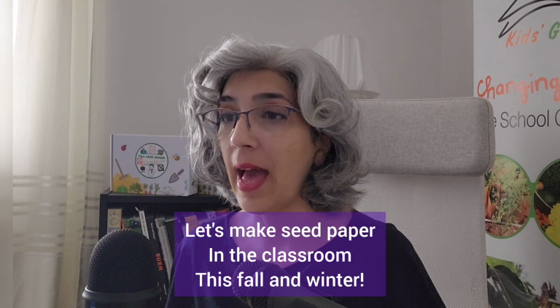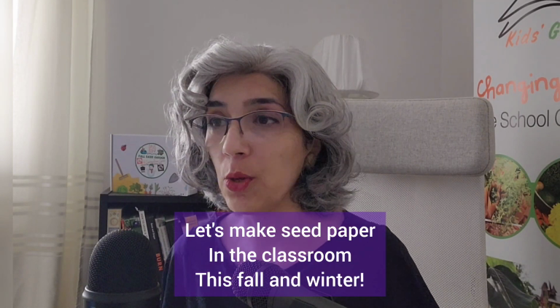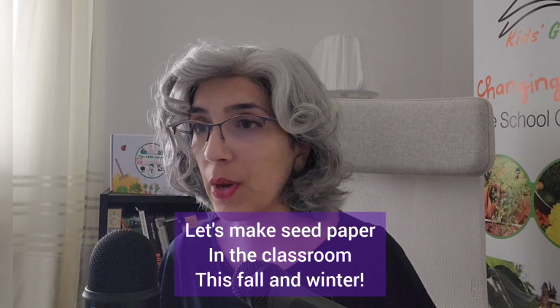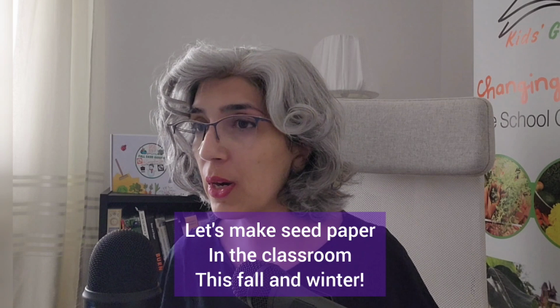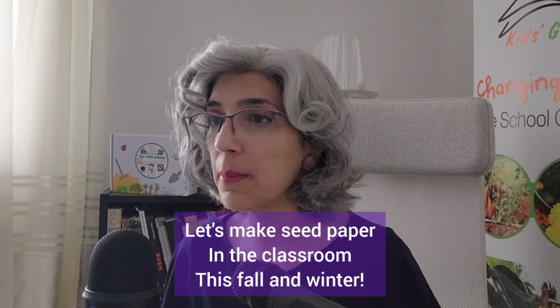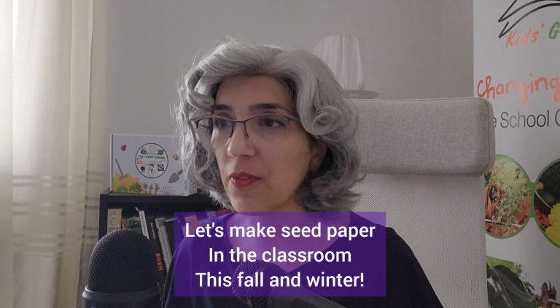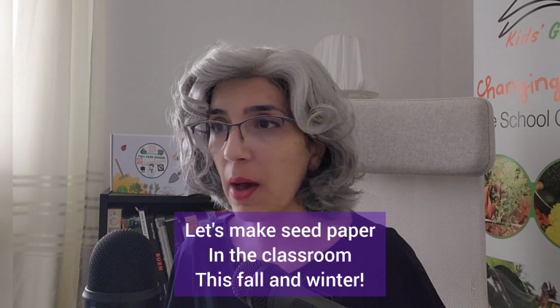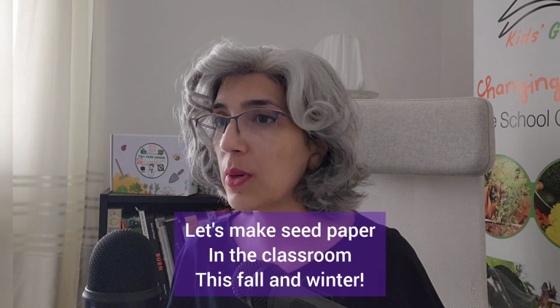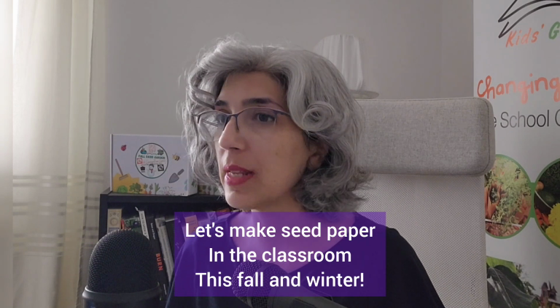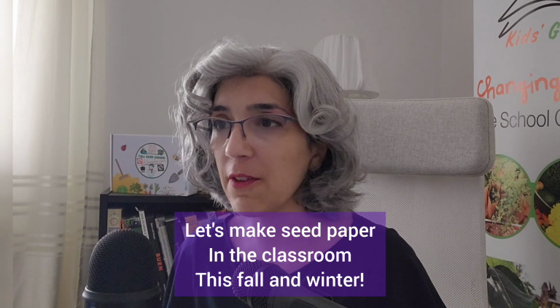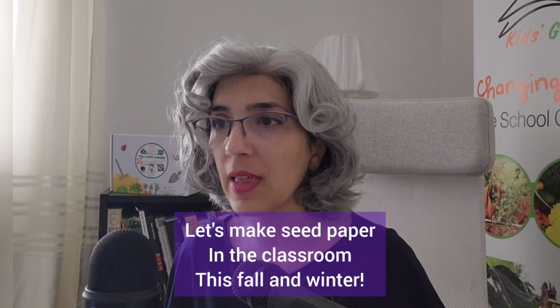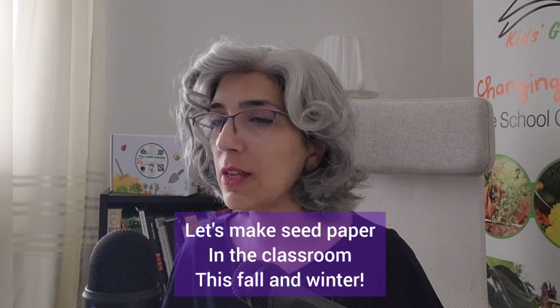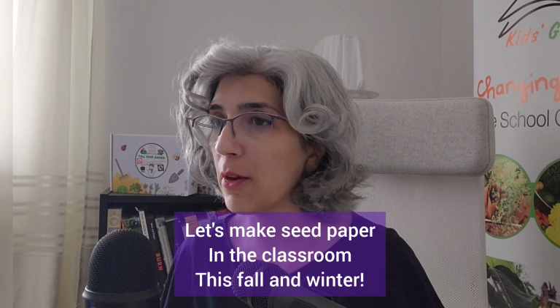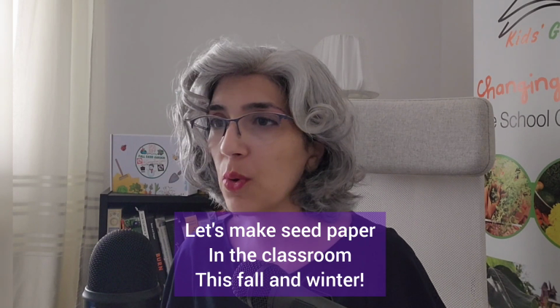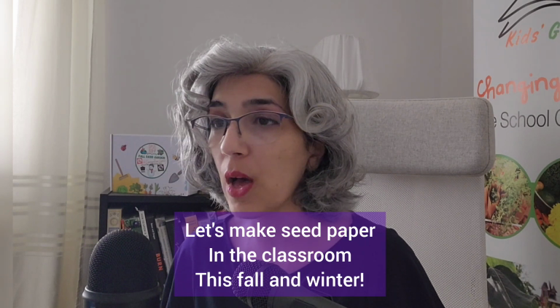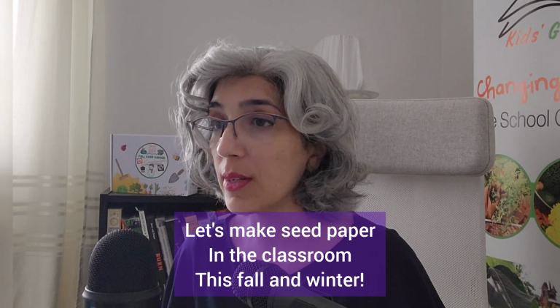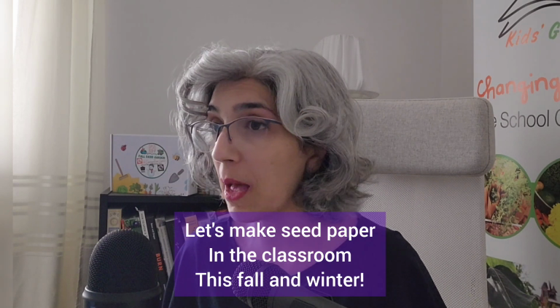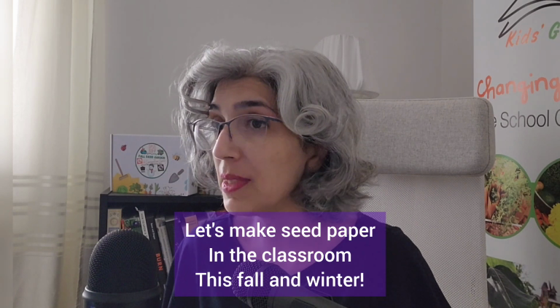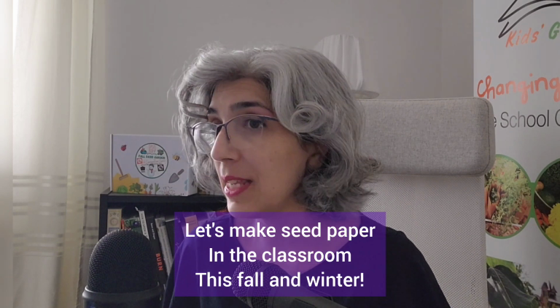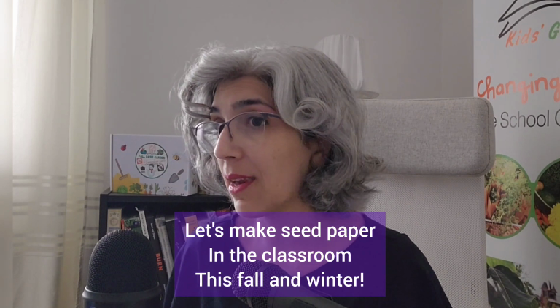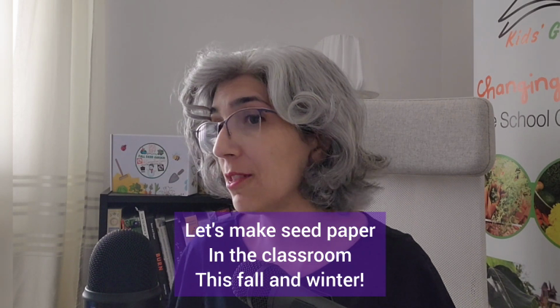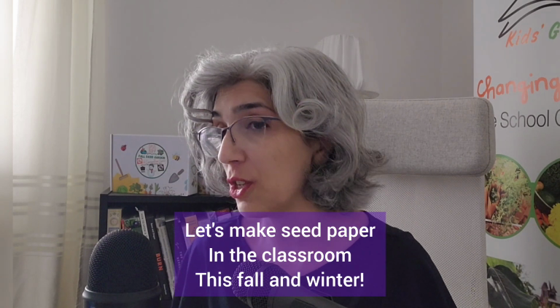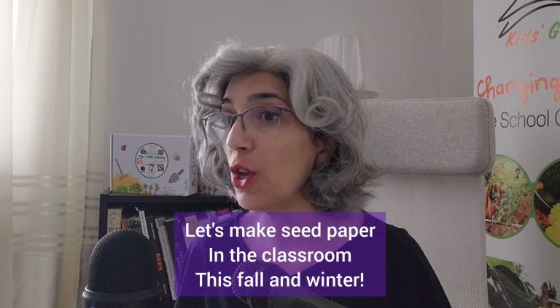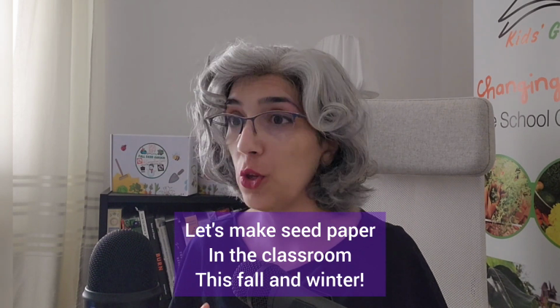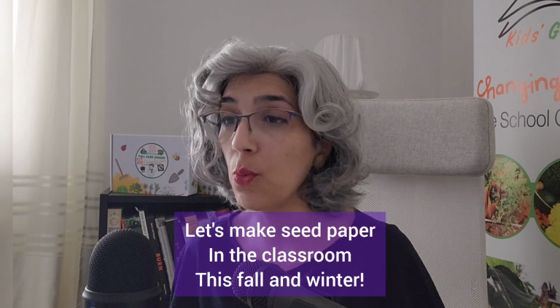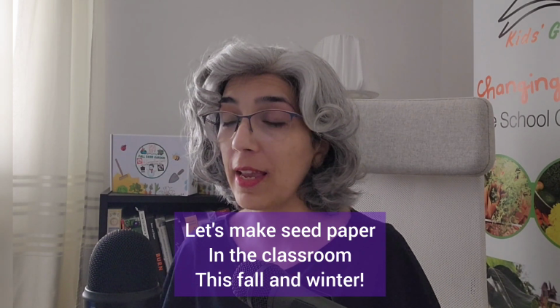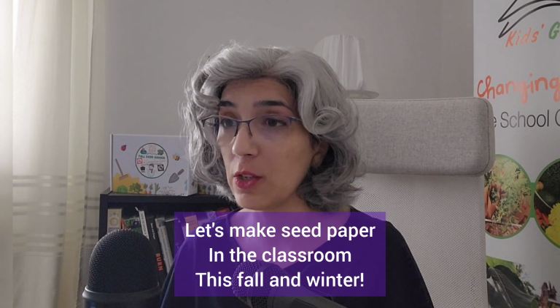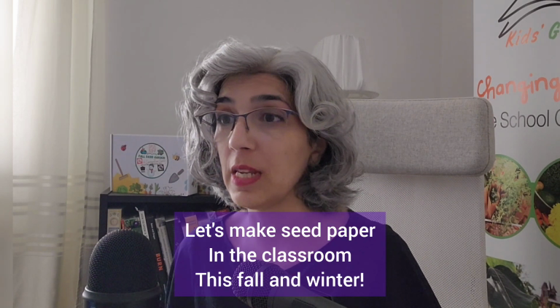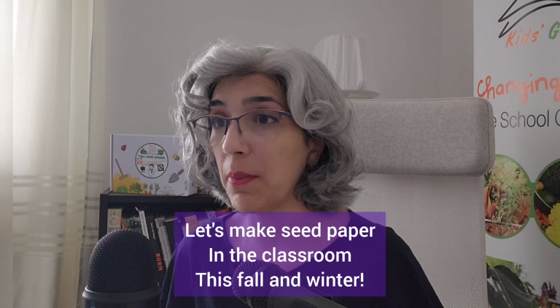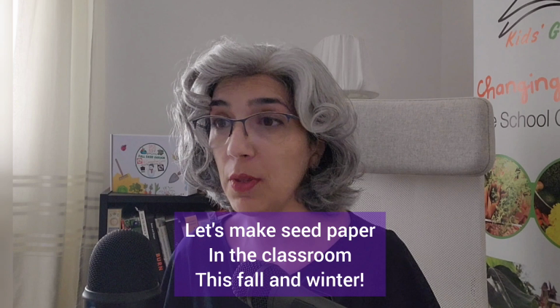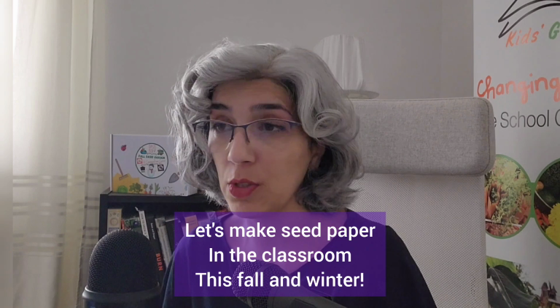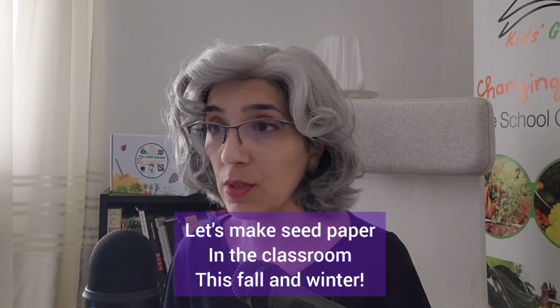Annual herbs, flowers, leaf lettuce, and arugula are some seeds that I suggest you make into seed paper with your students.